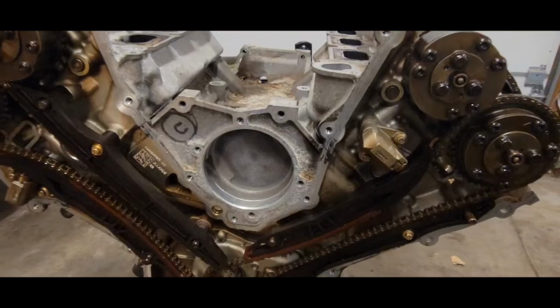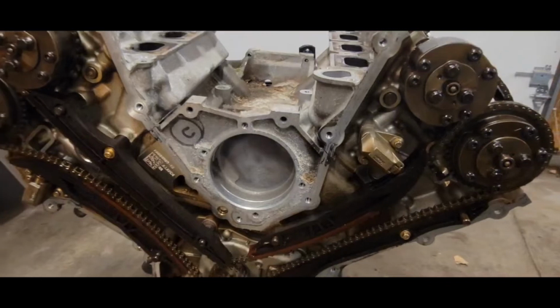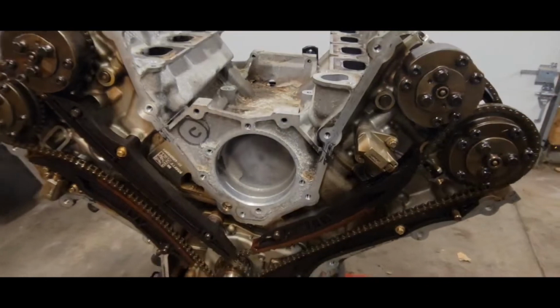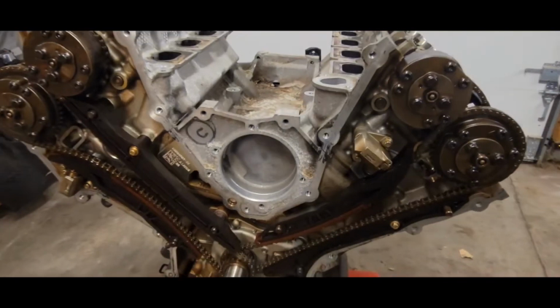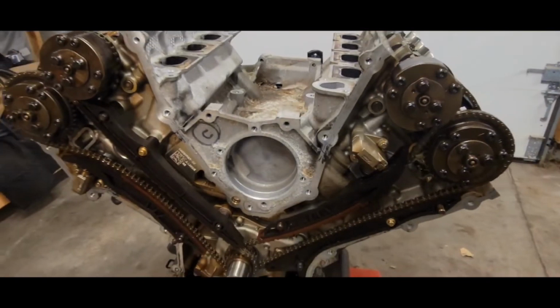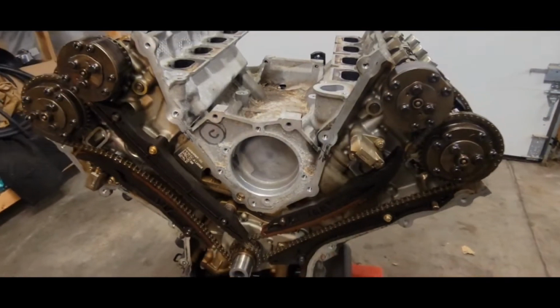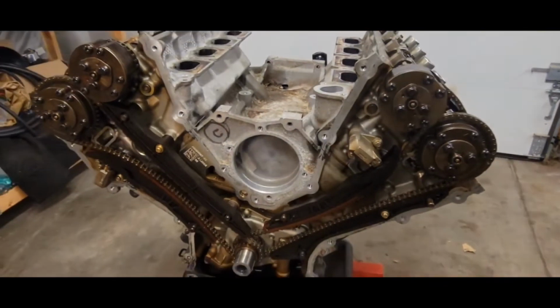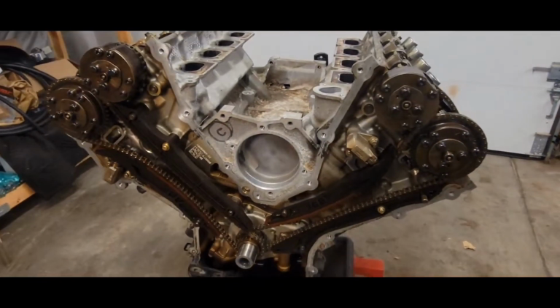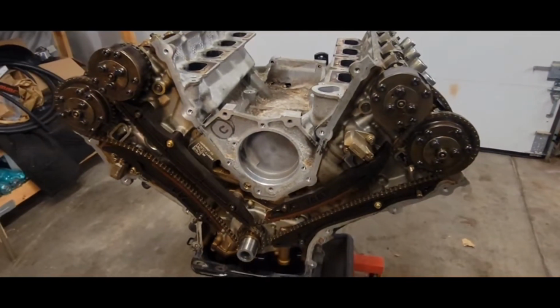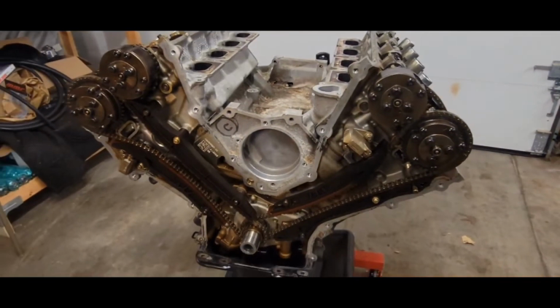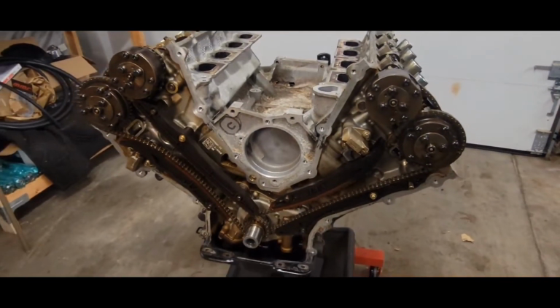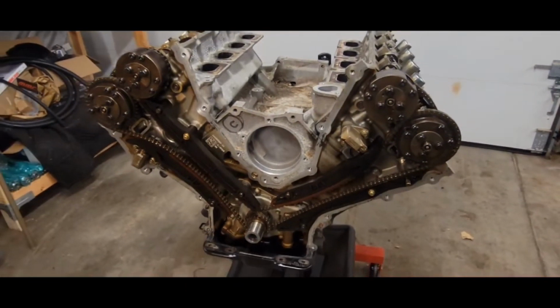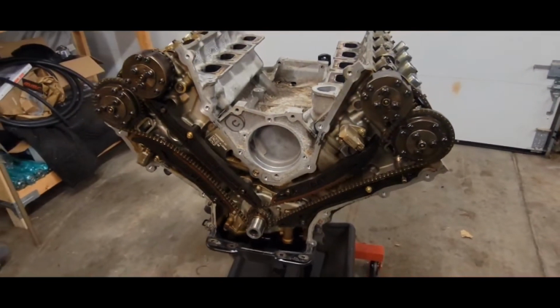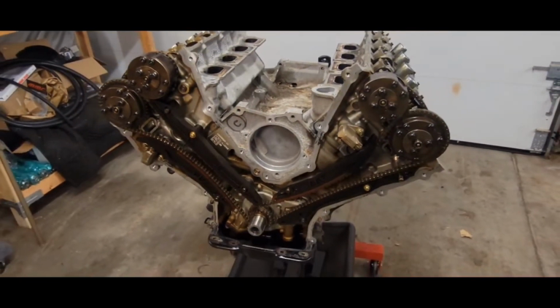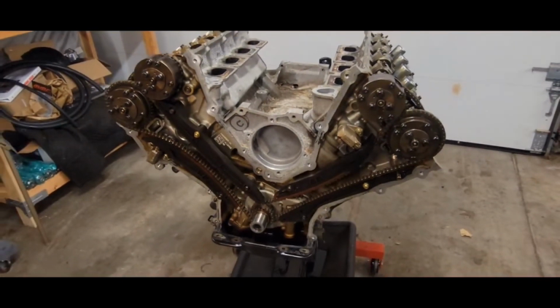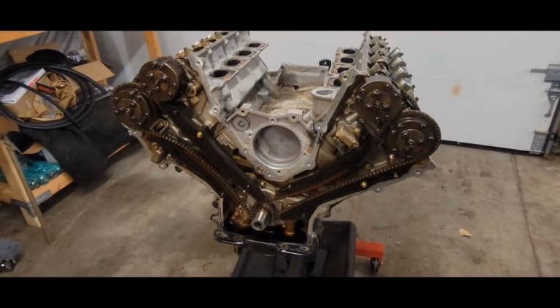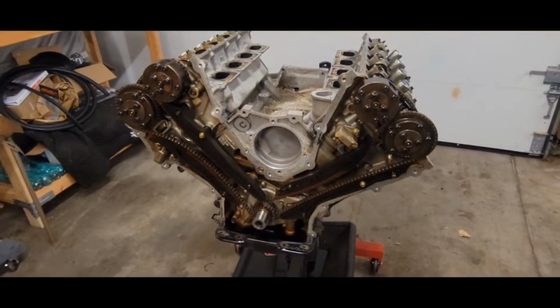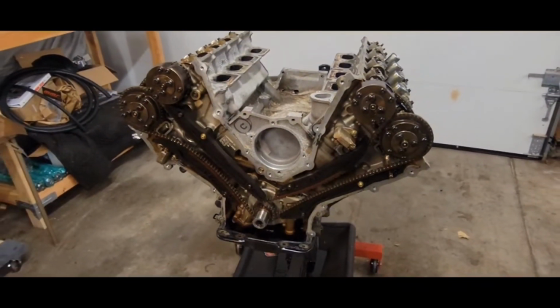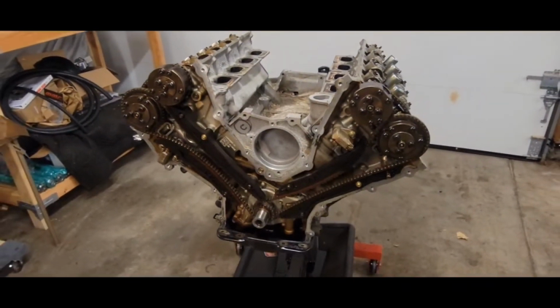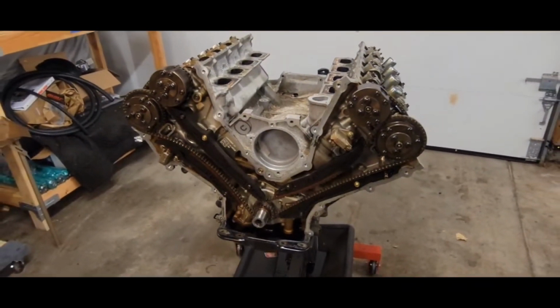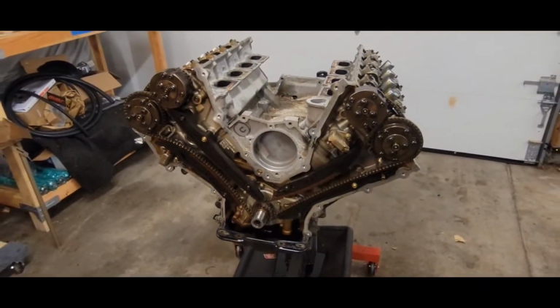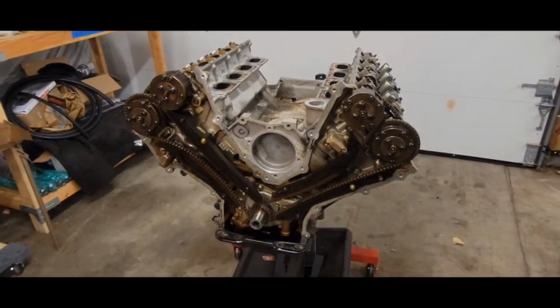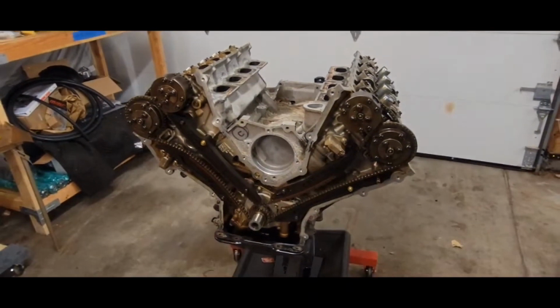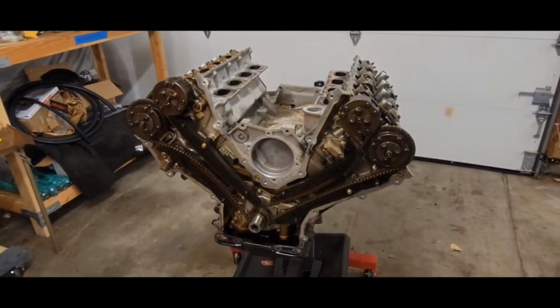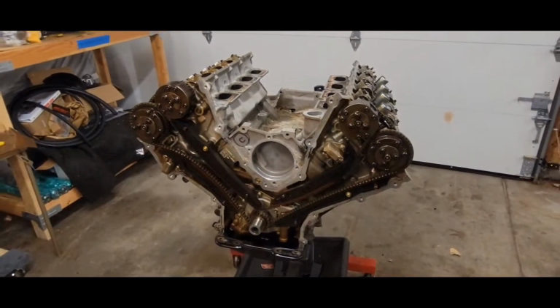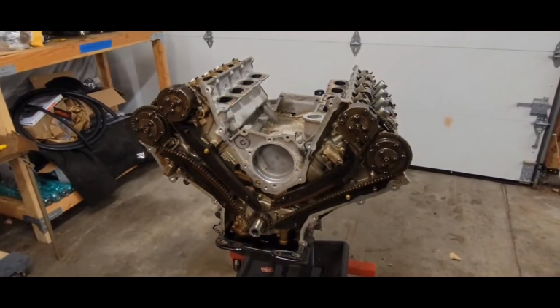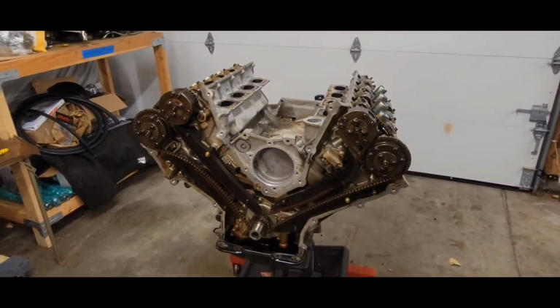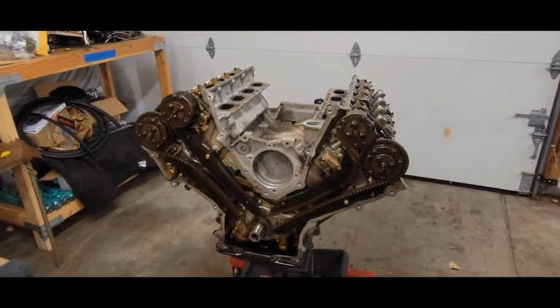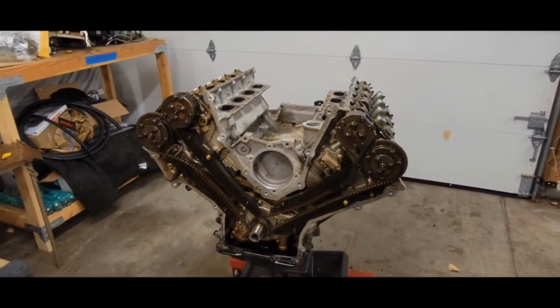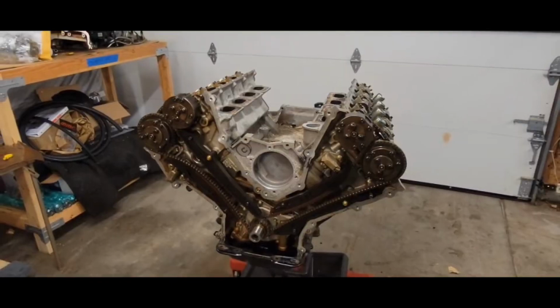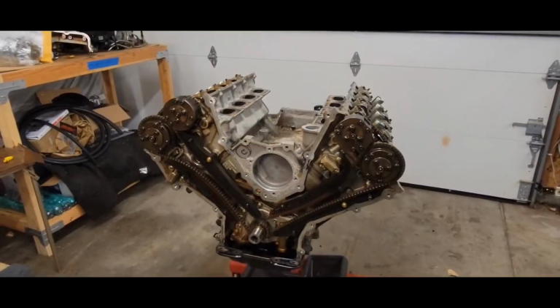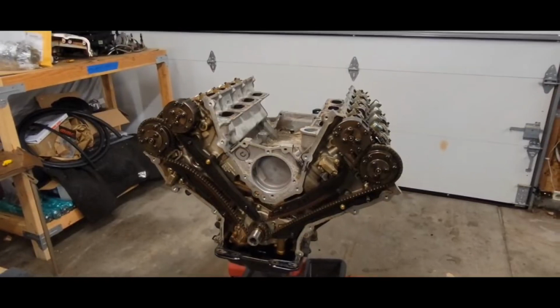On this video of Auxman Garage, I'm going to show you how to time a Gen 2 F-150 Coyote motor.